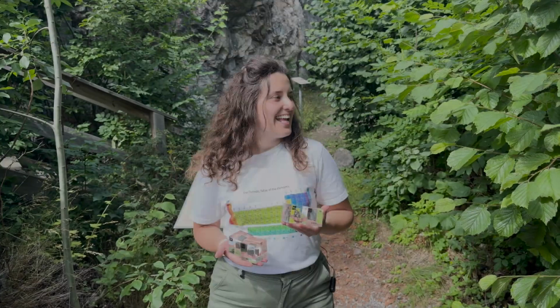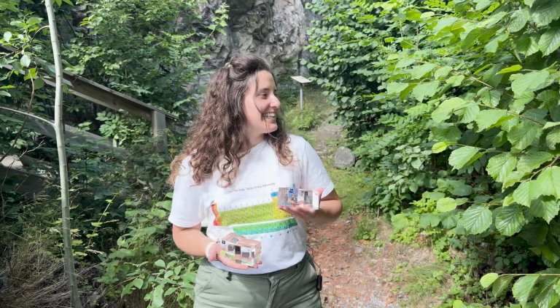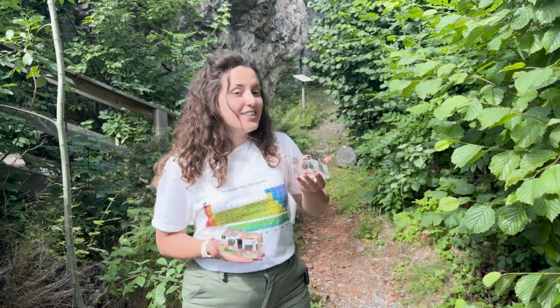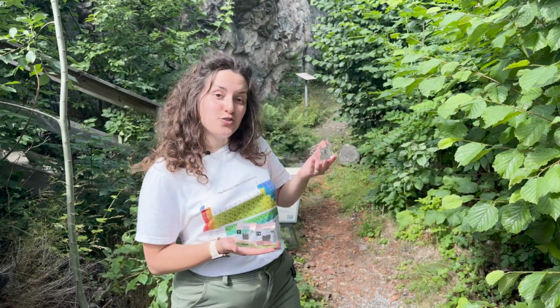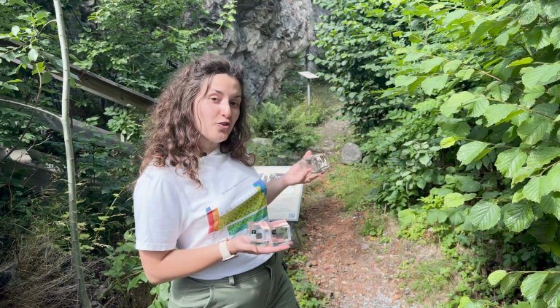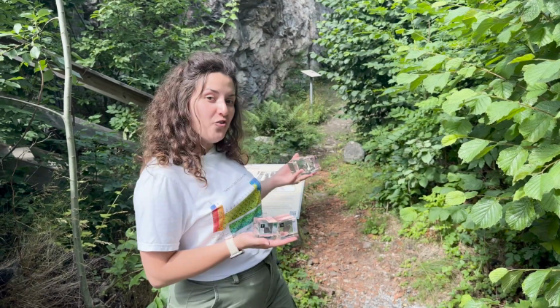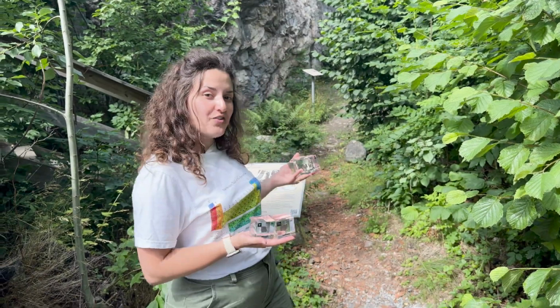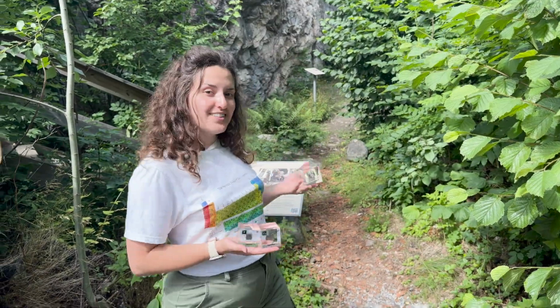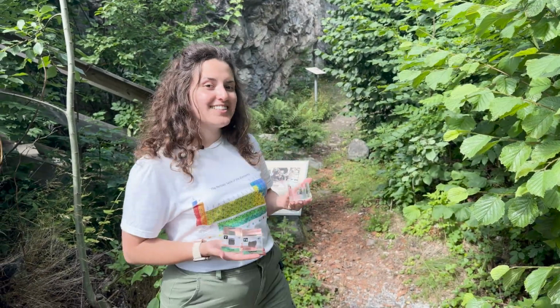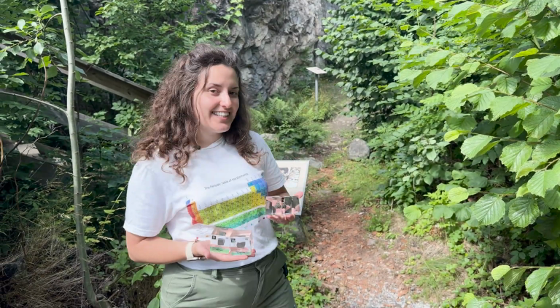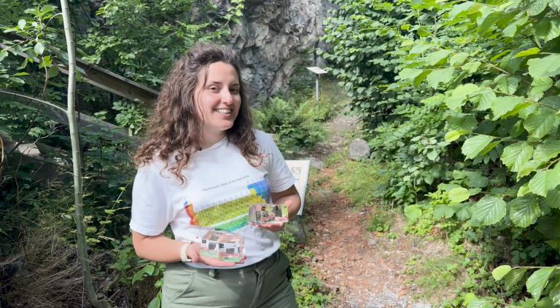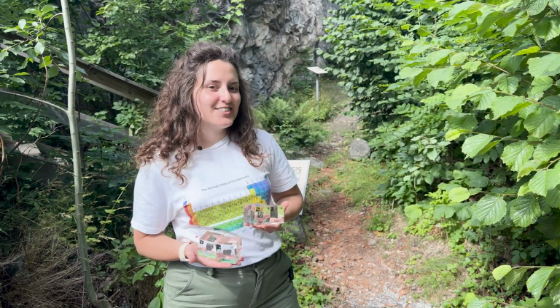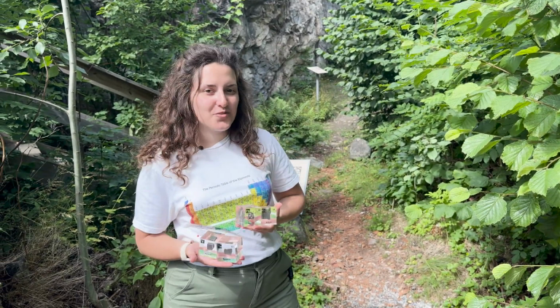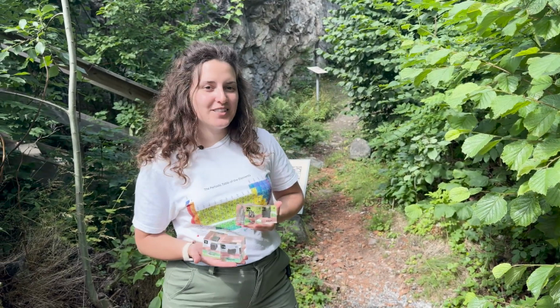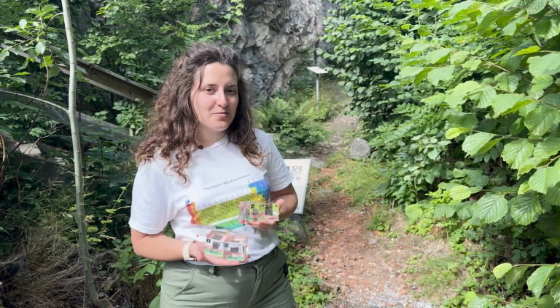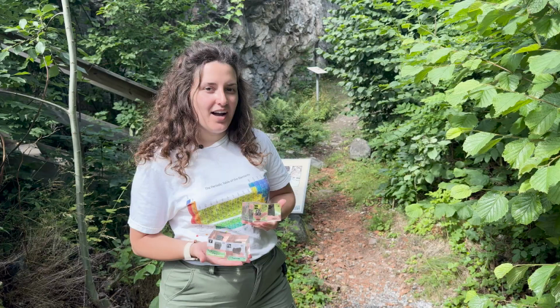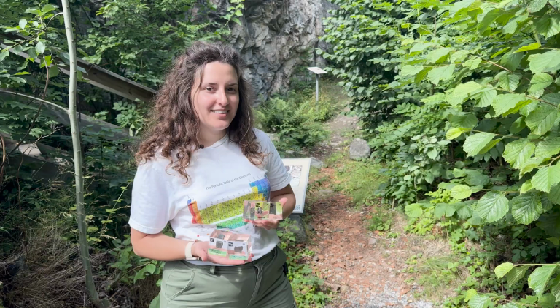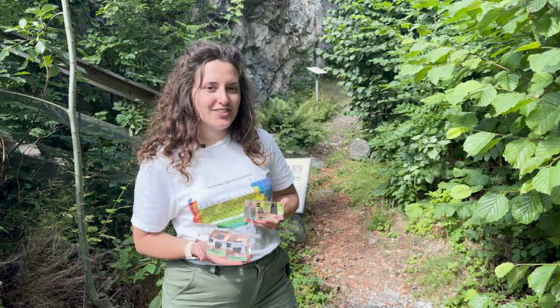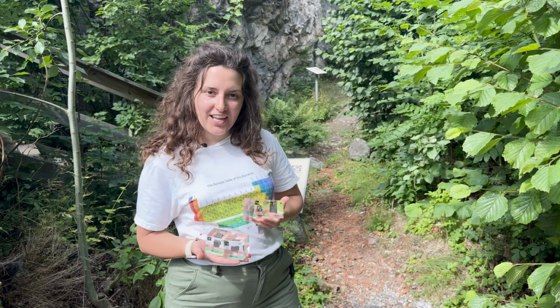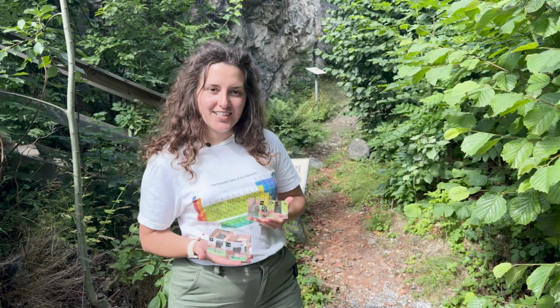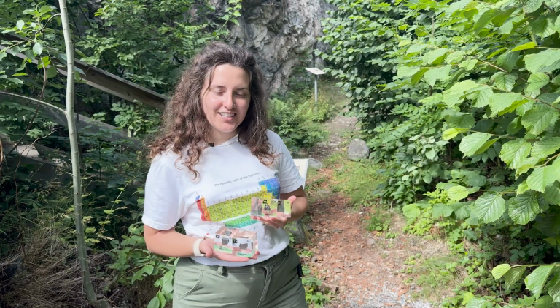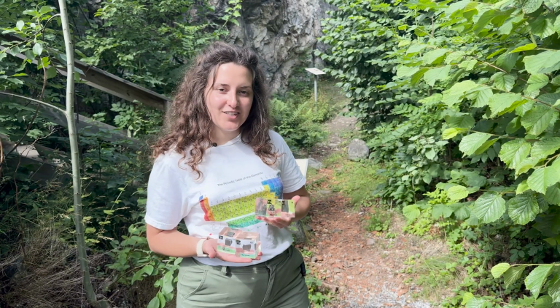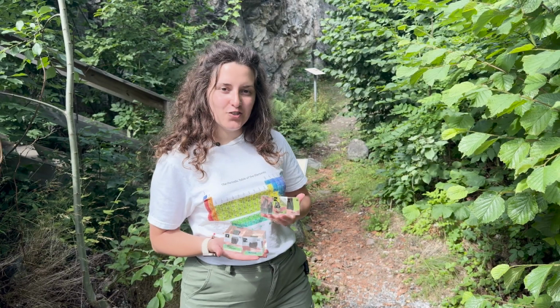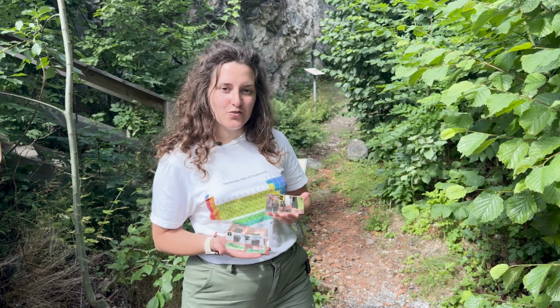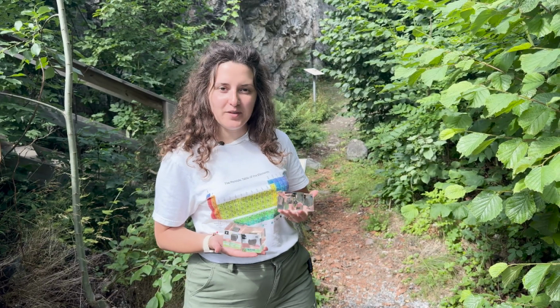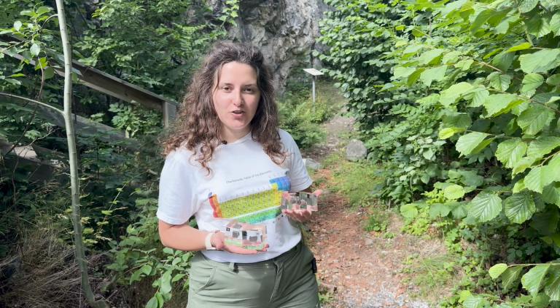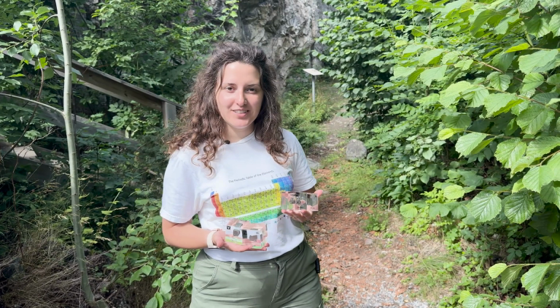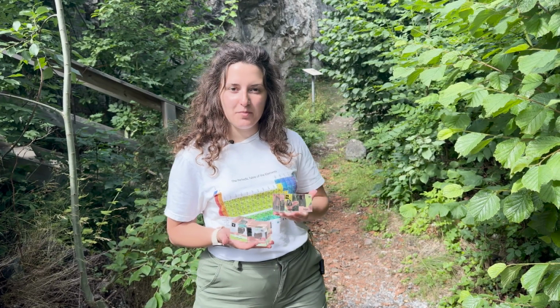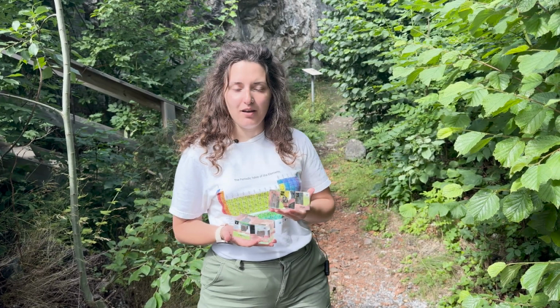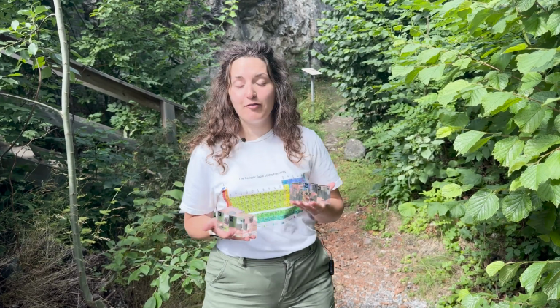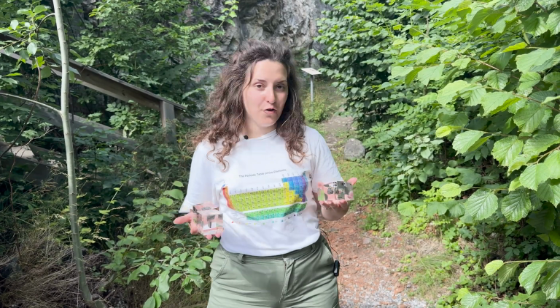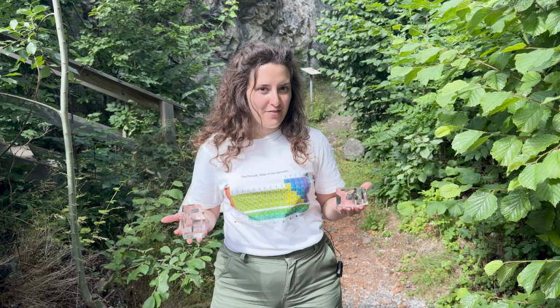Did you know that this hidden Swedish mine changed the history of the periodic table forever?